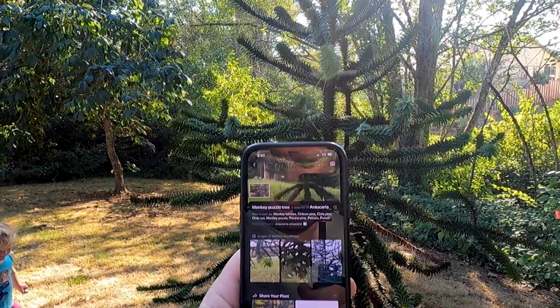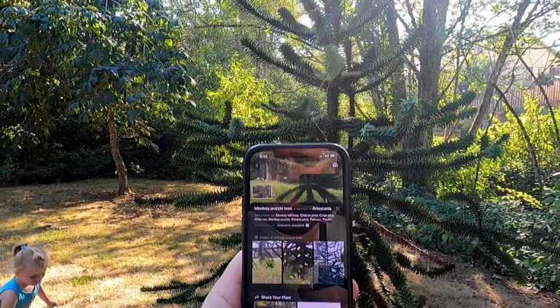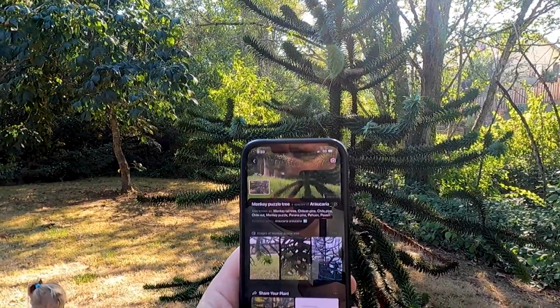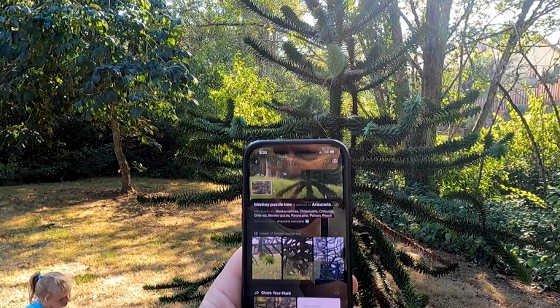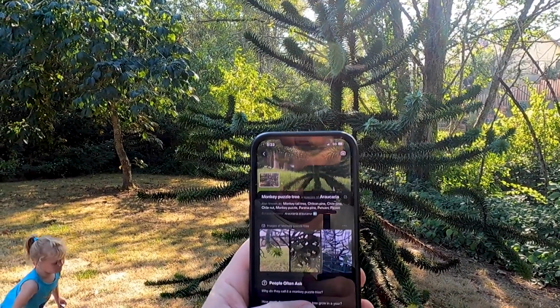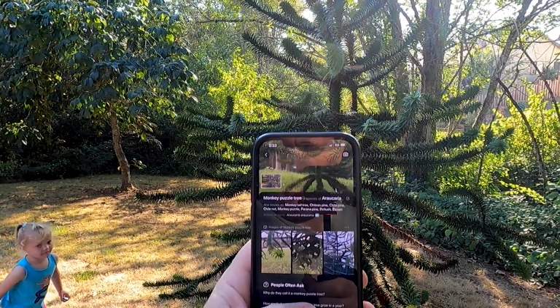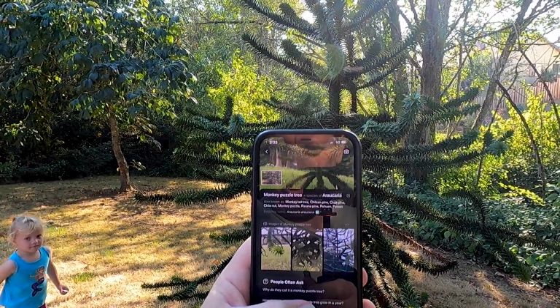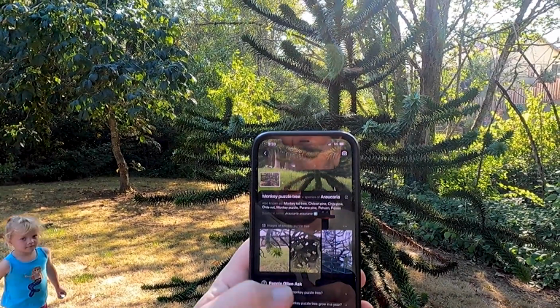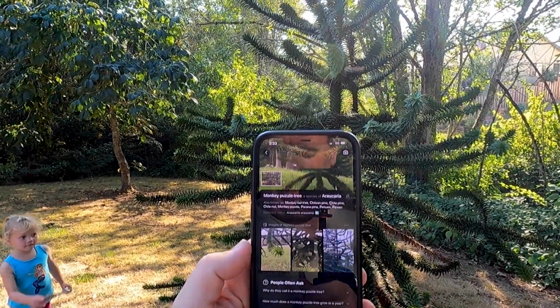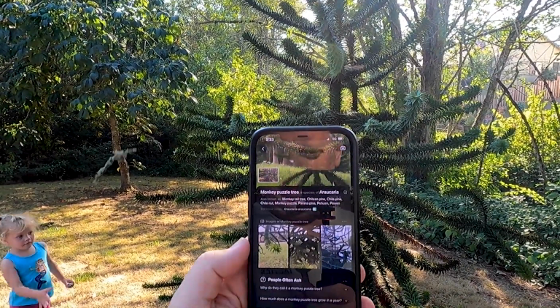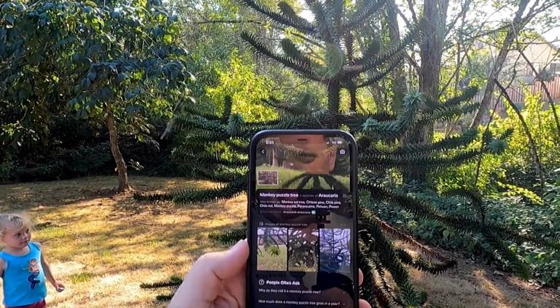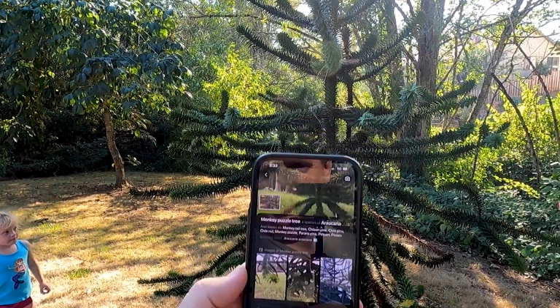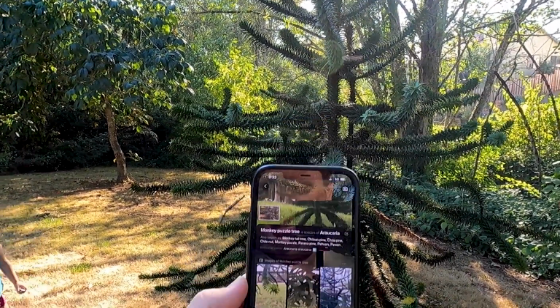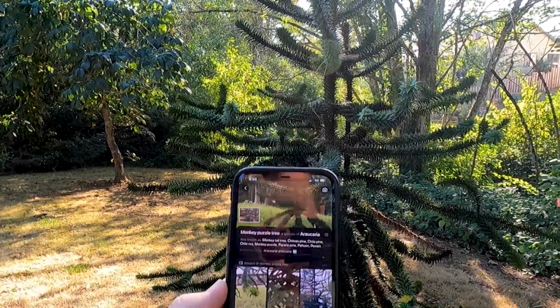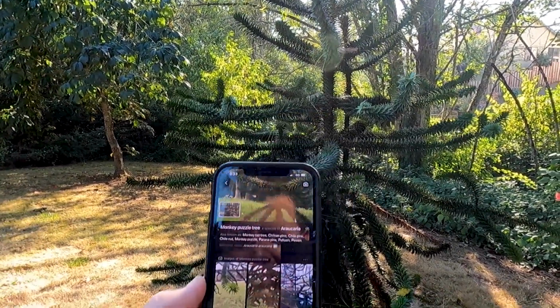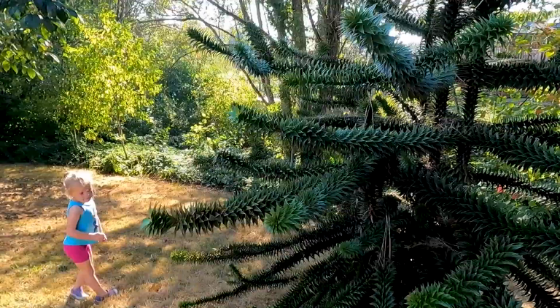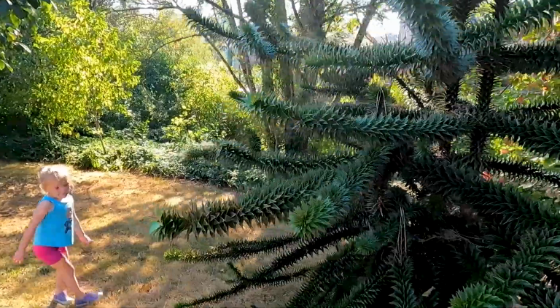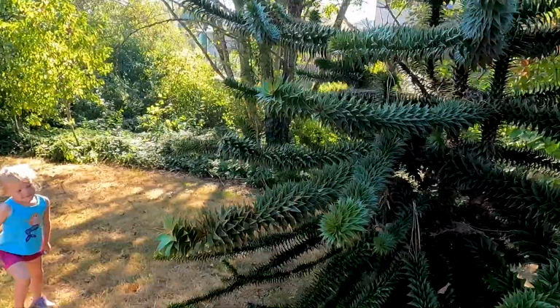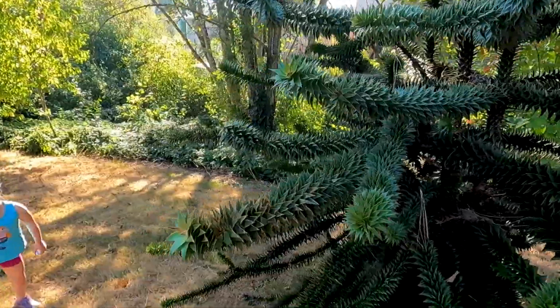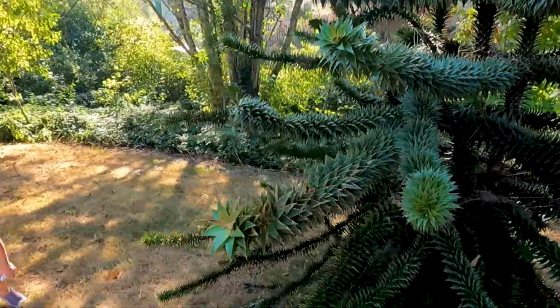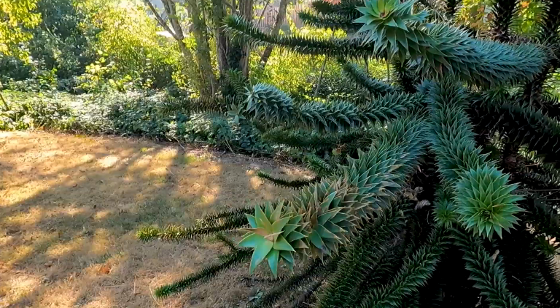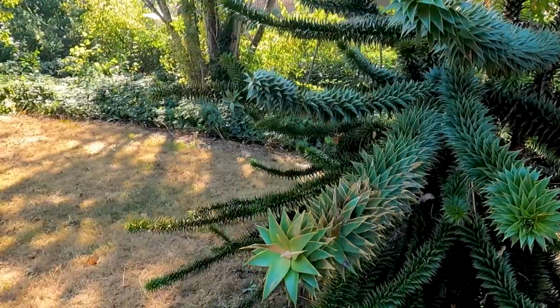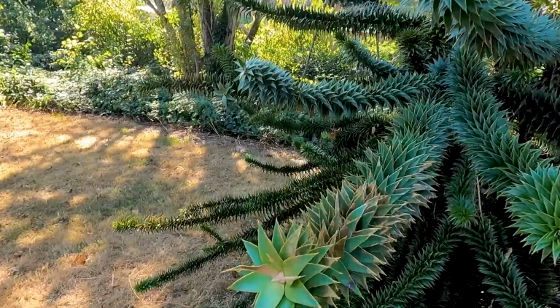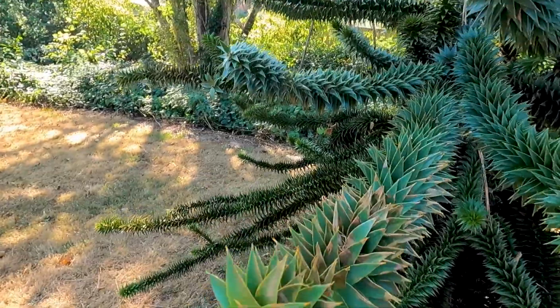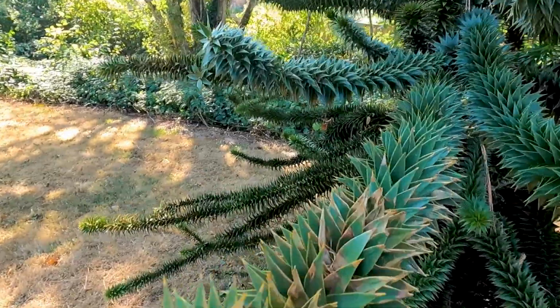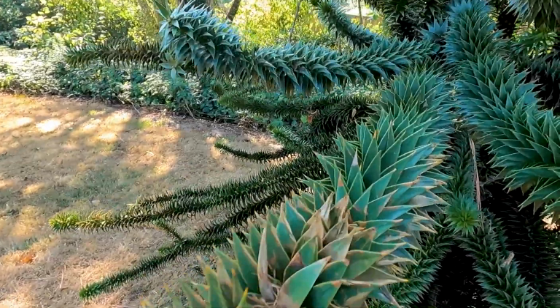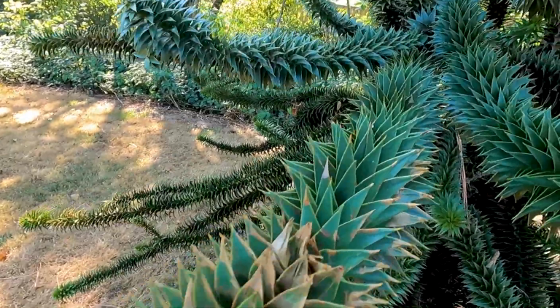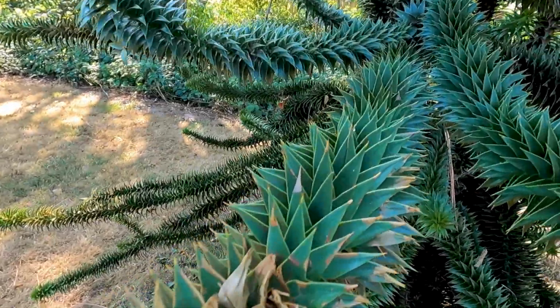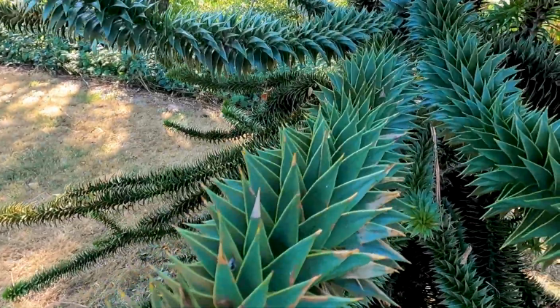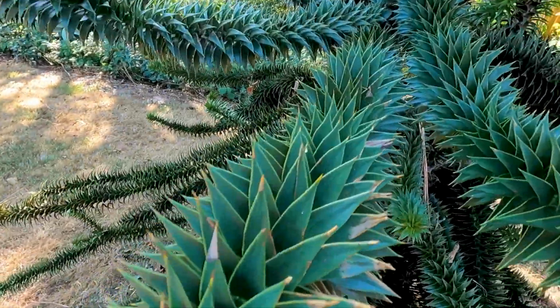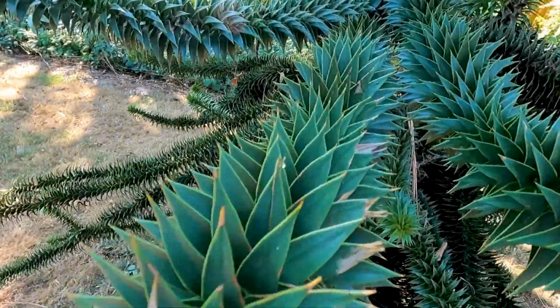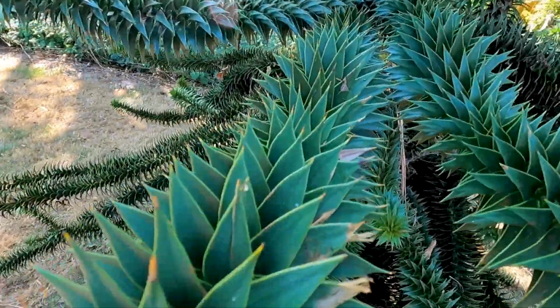A monkey puzzle tree. Wow. Spiky. Yeah, spiky.